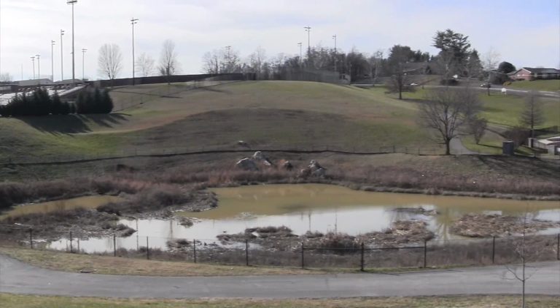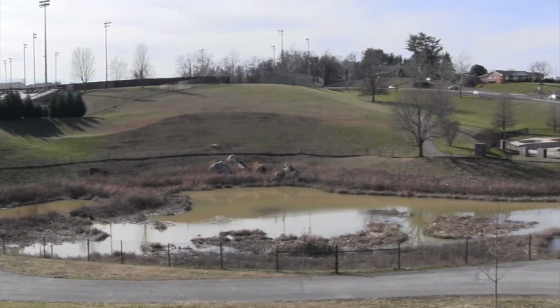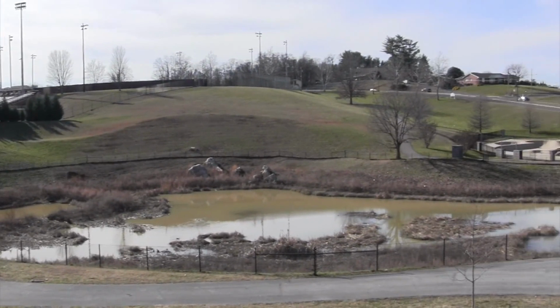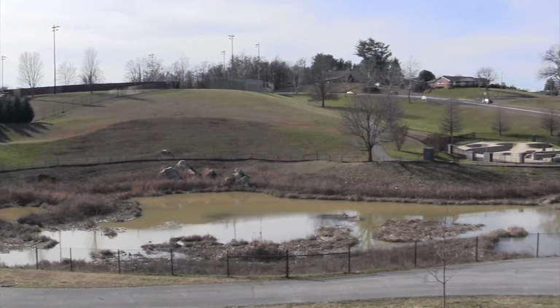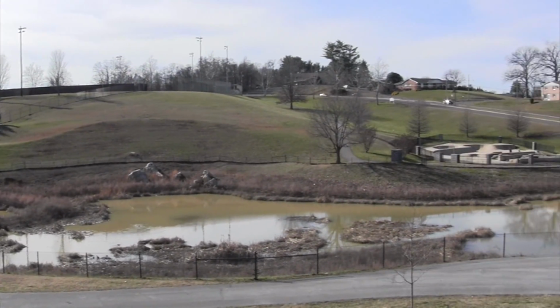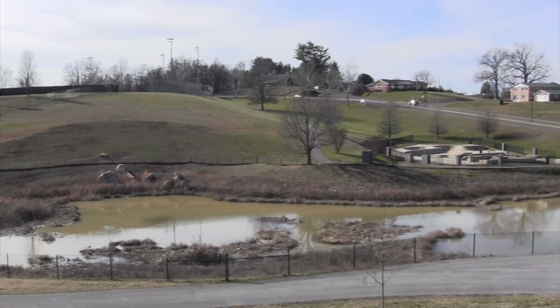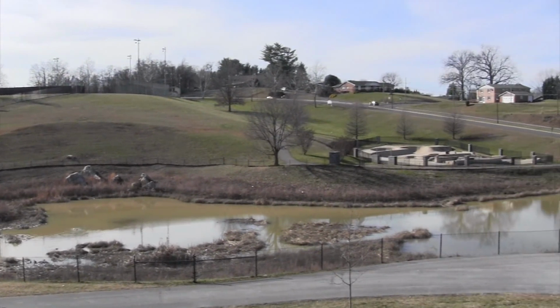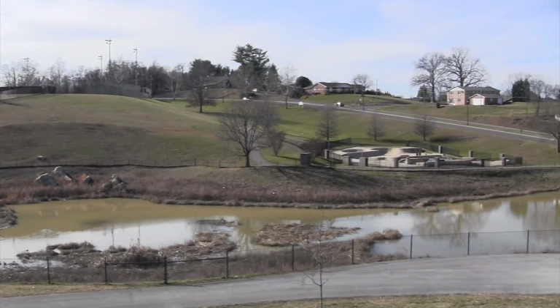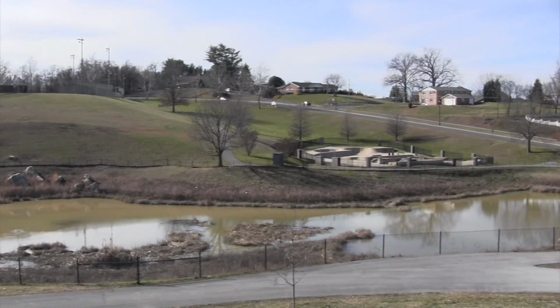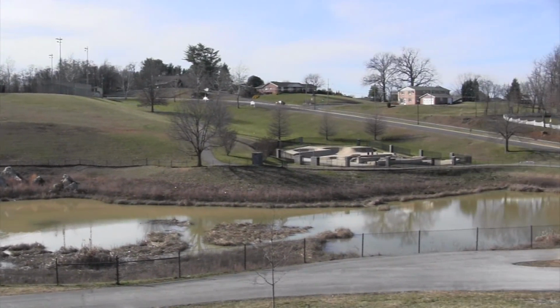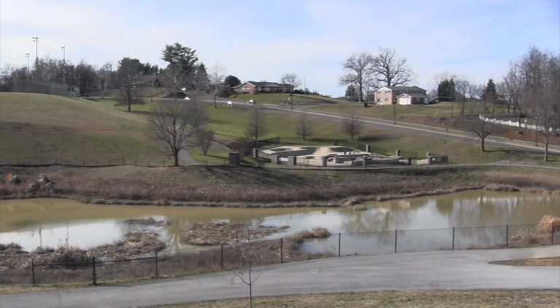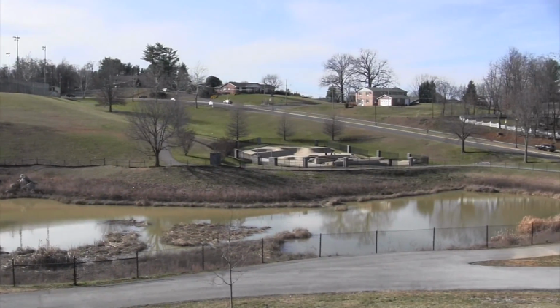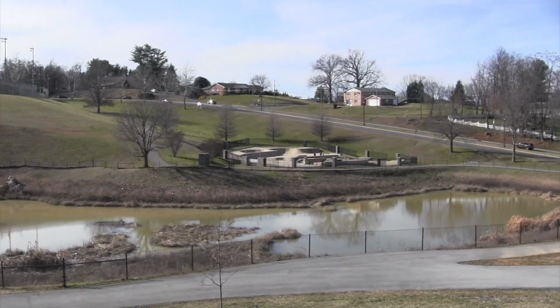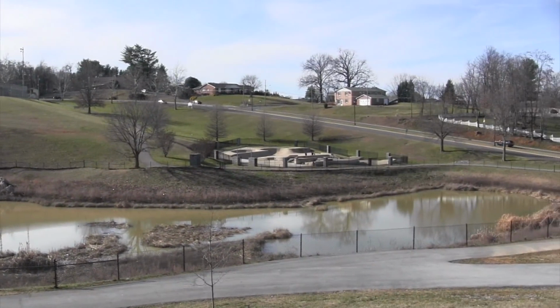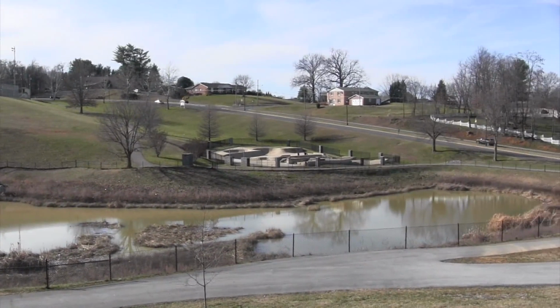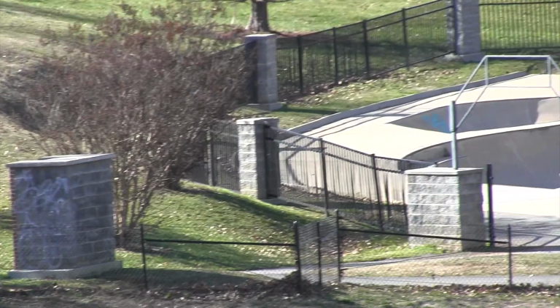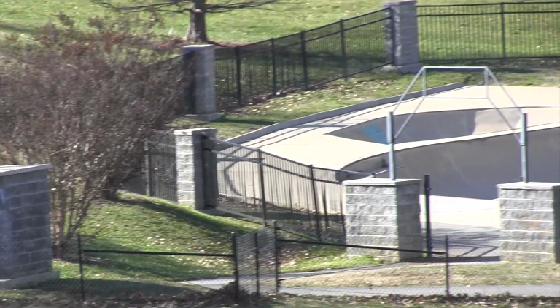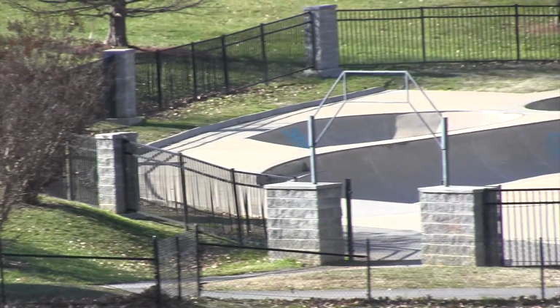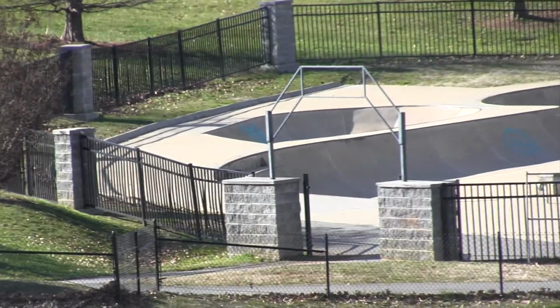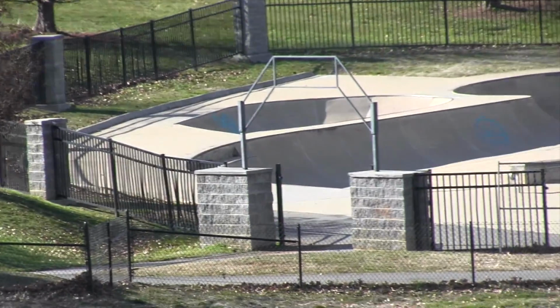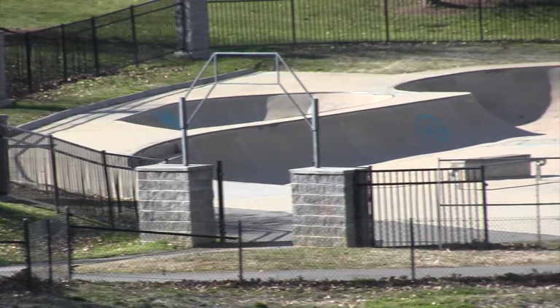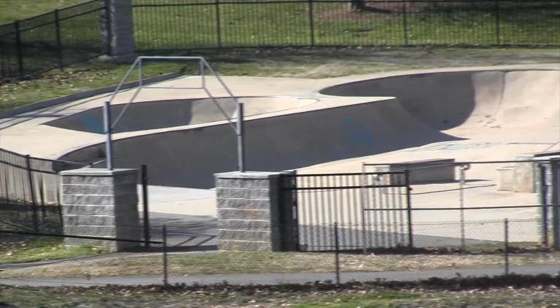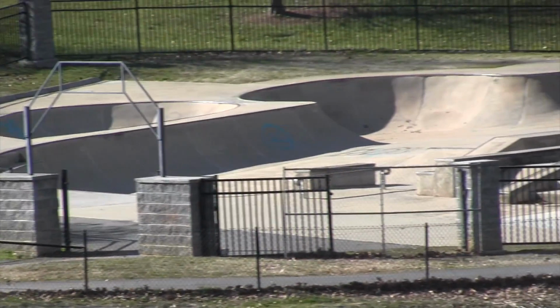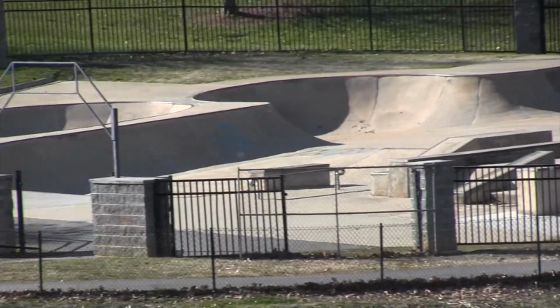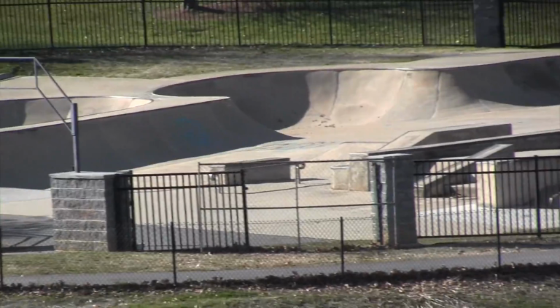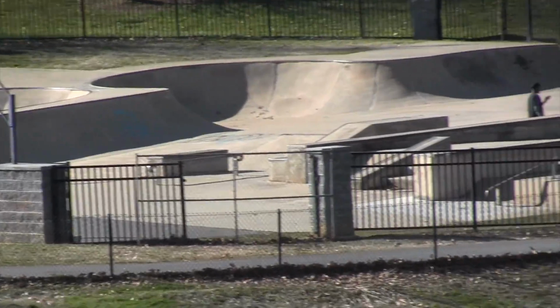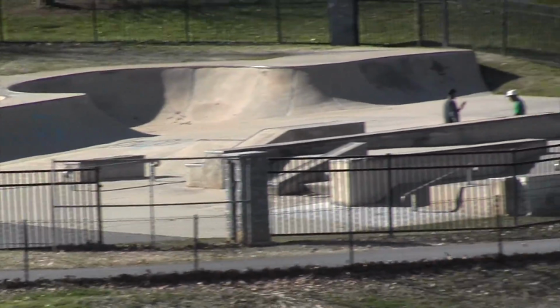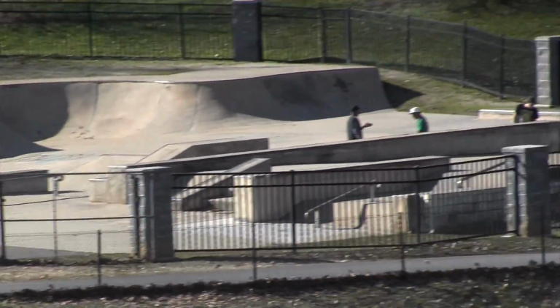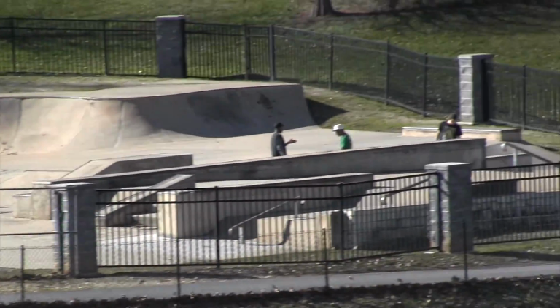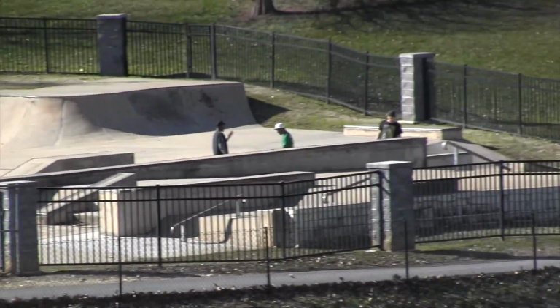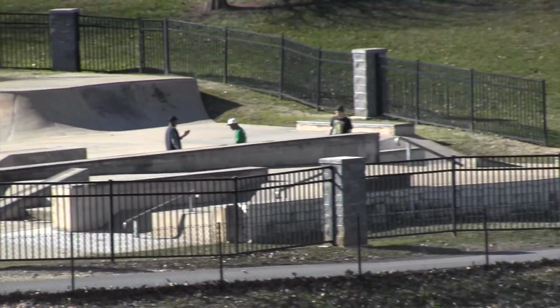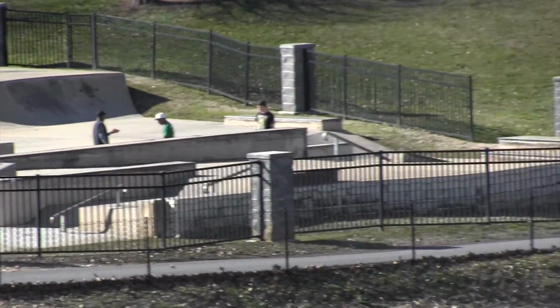This is the Liberty Bell Skate Park located in Johnson City, Tennessee.